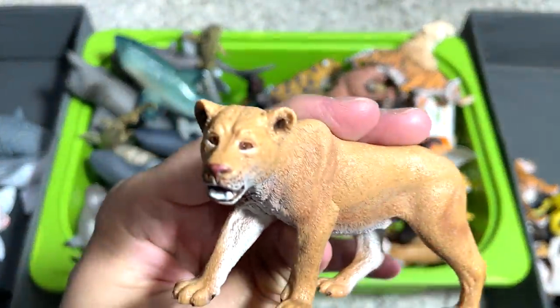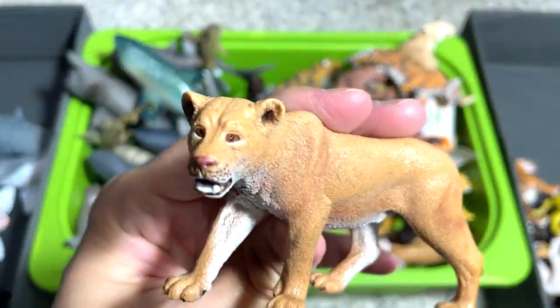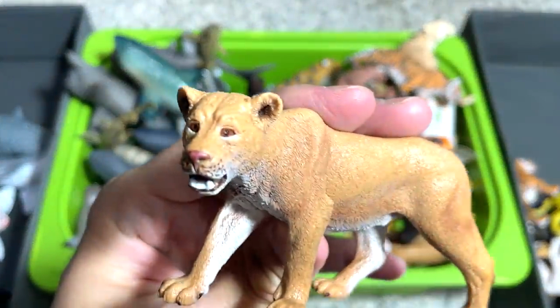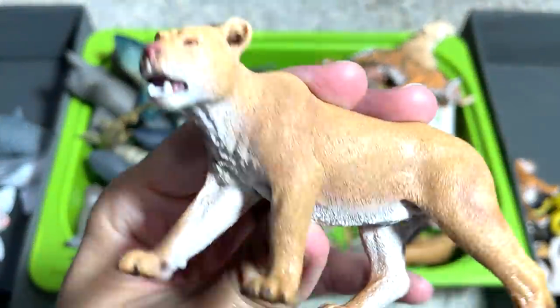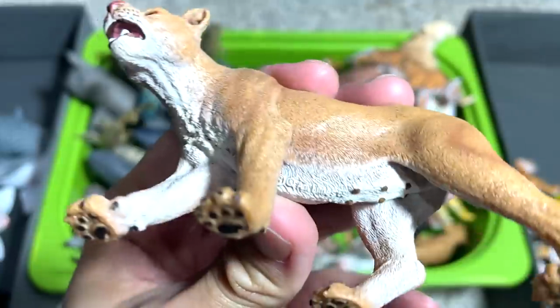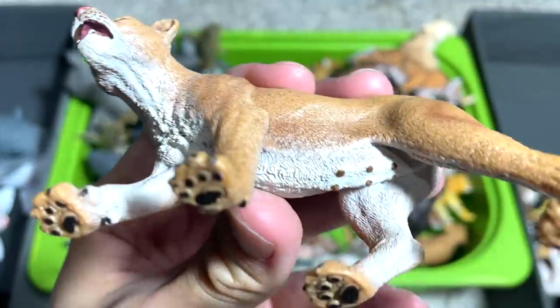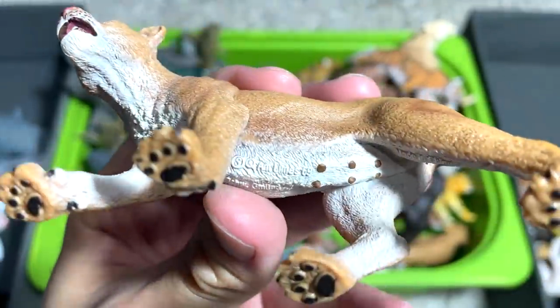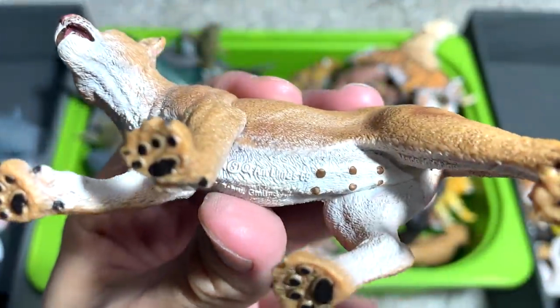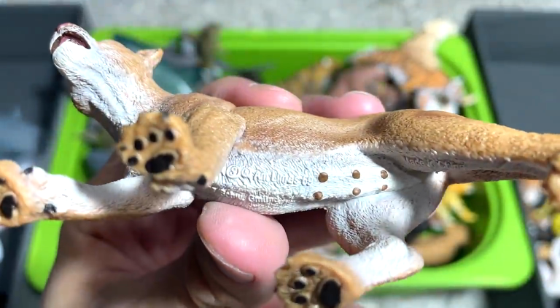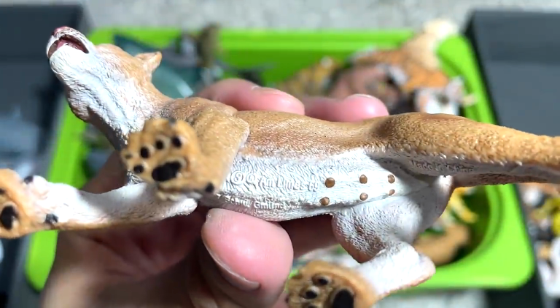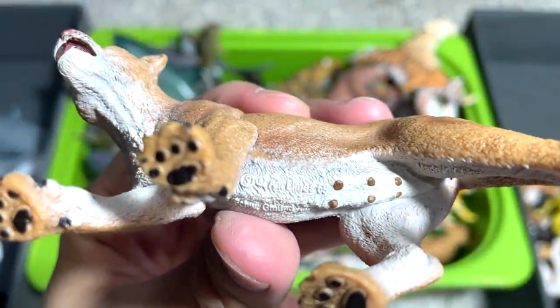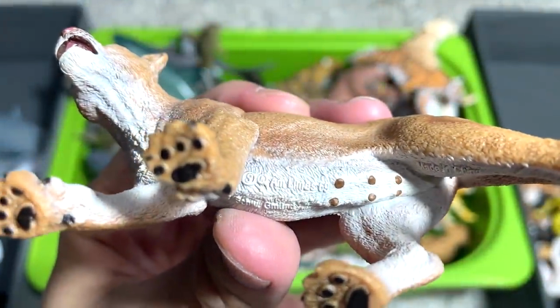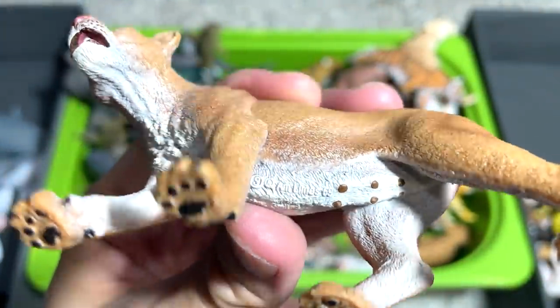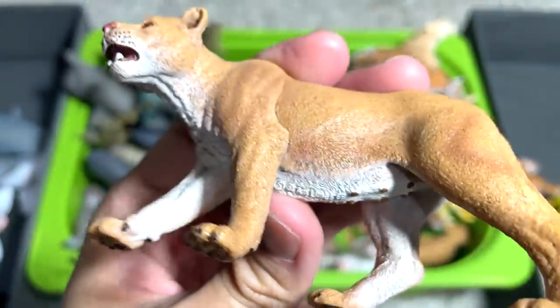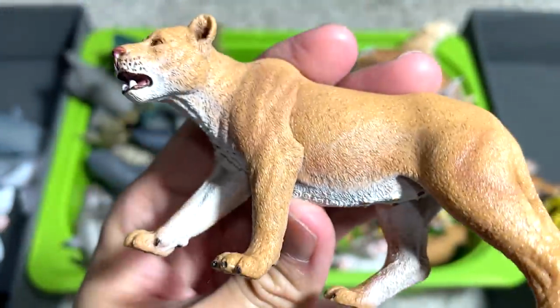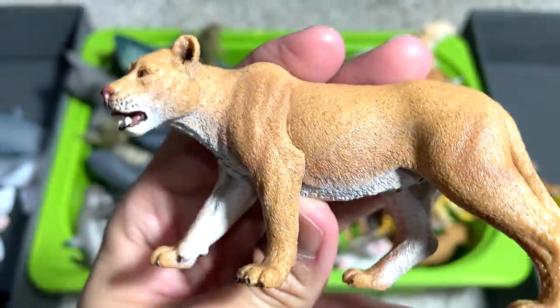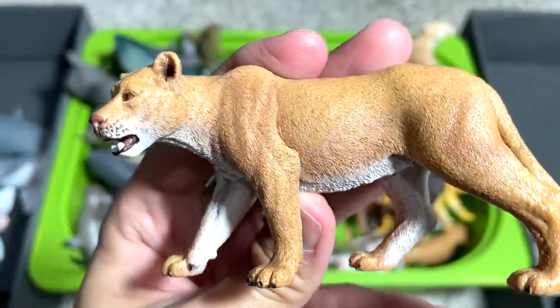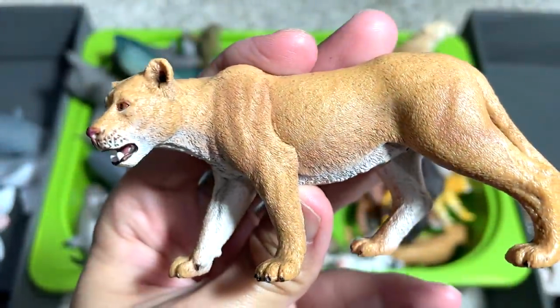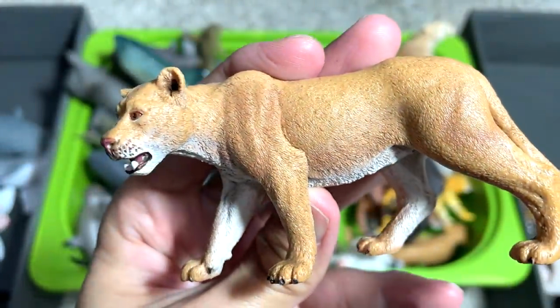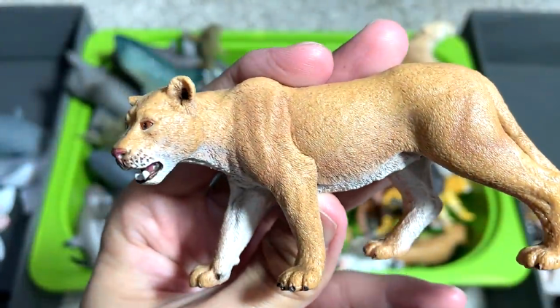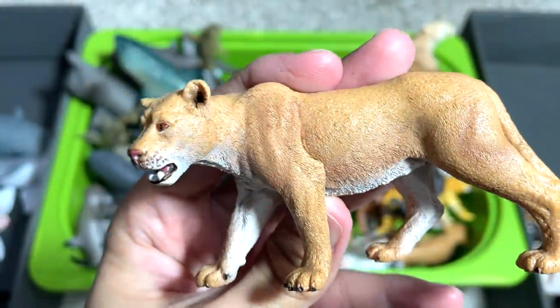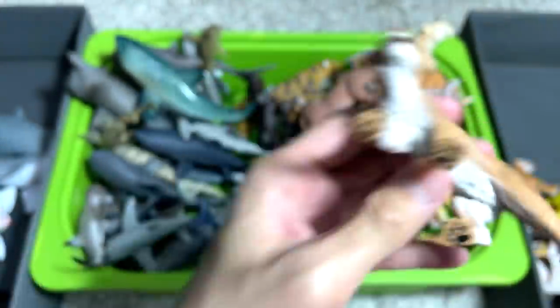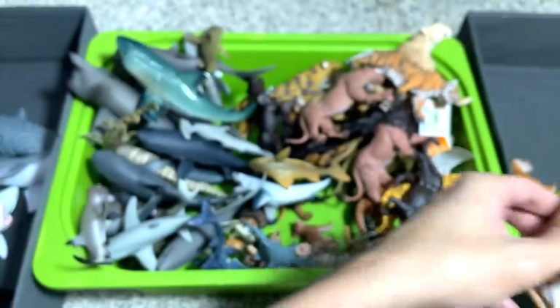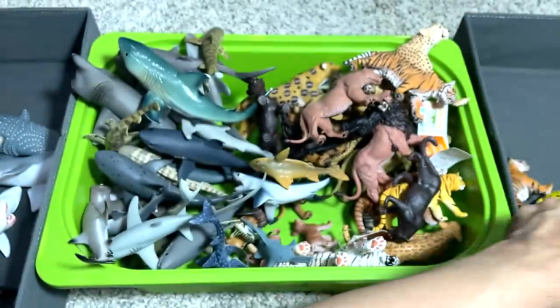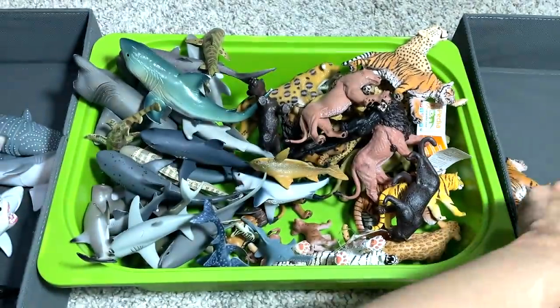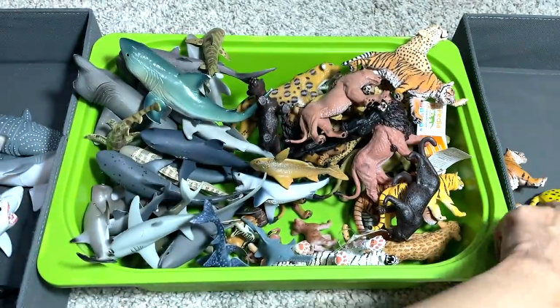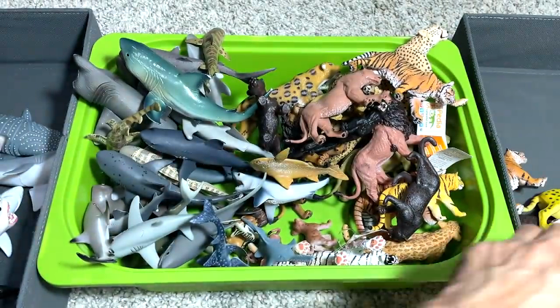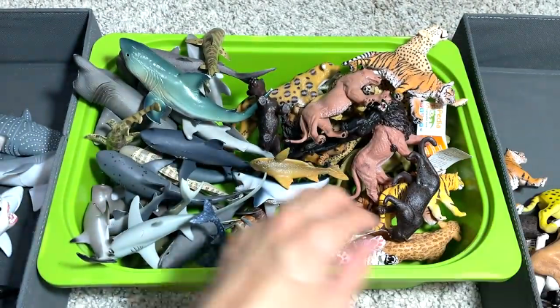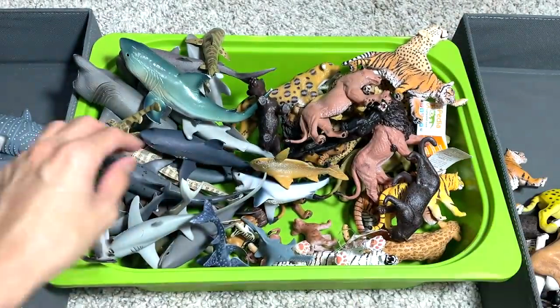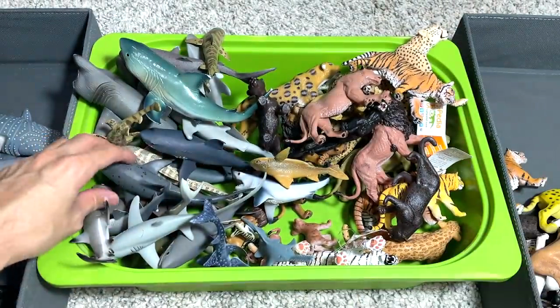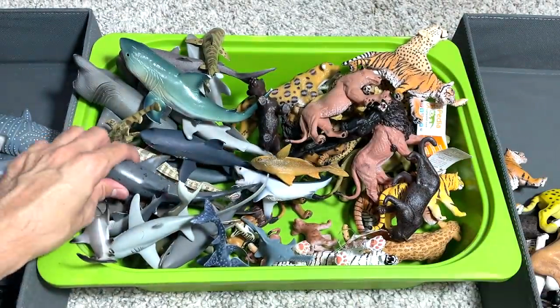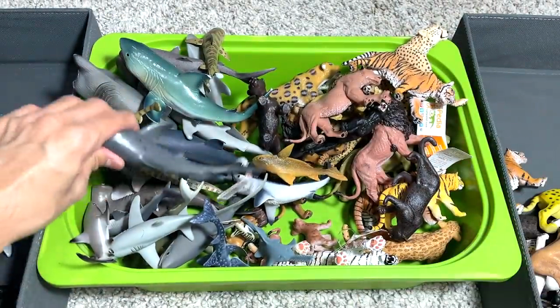Another lion, I think — if I'm not wrong, this is from Schleich. A really beautiful figure.